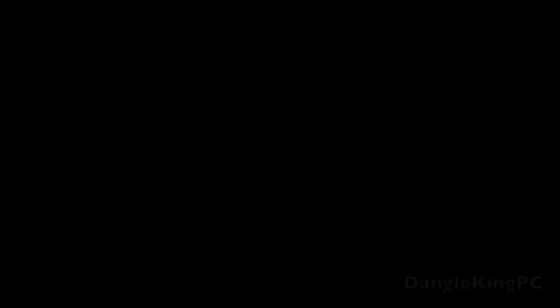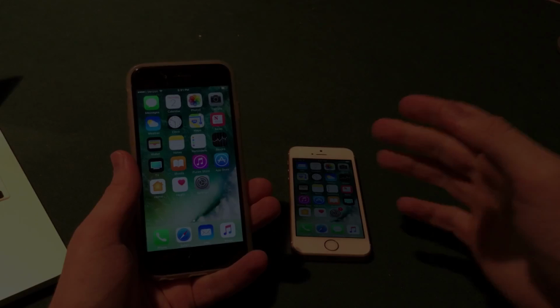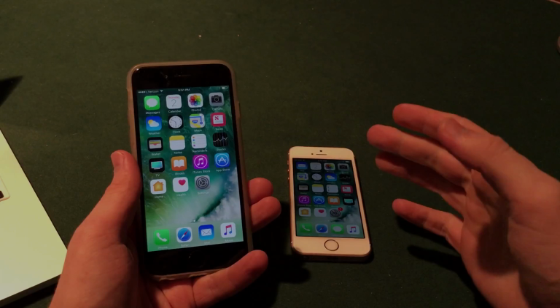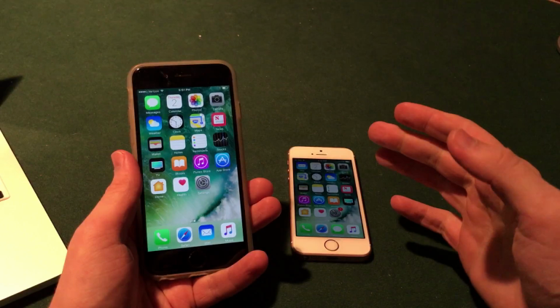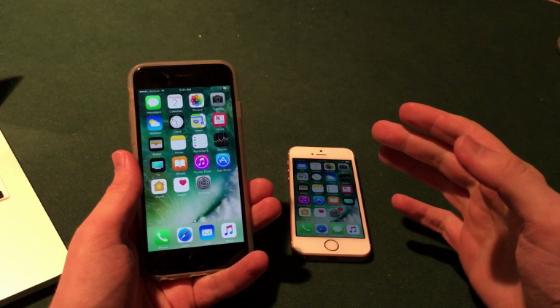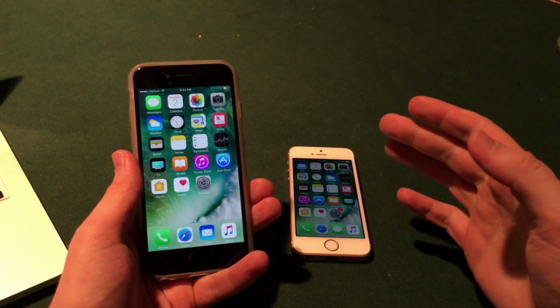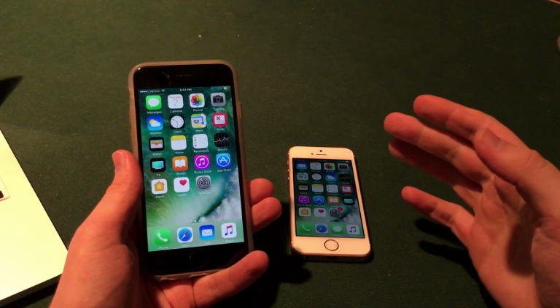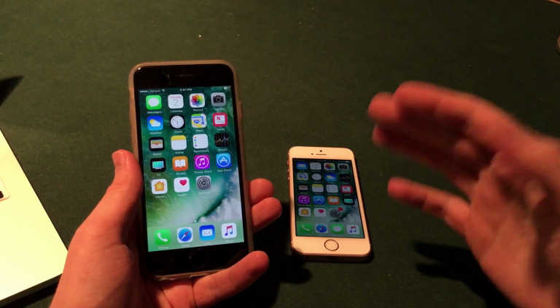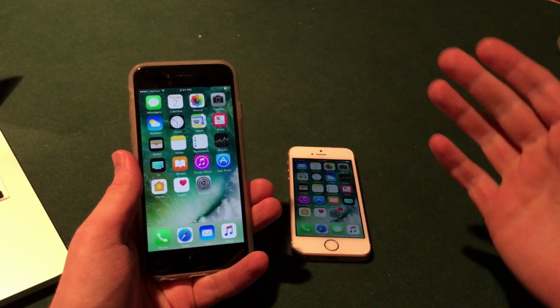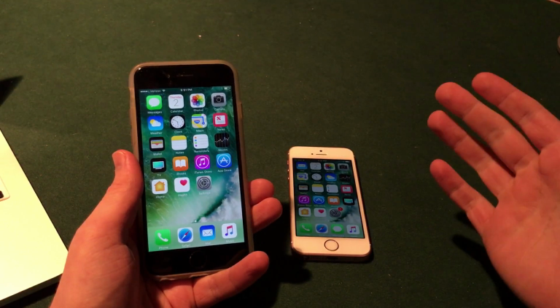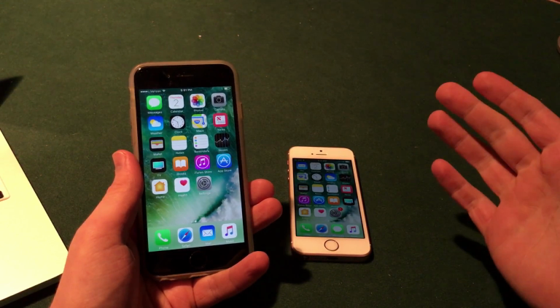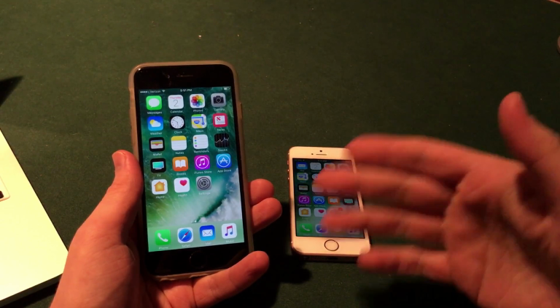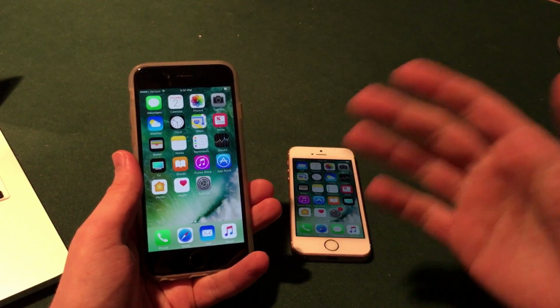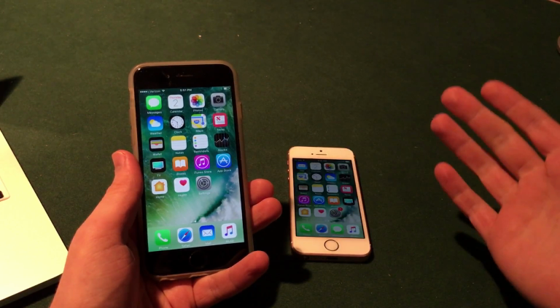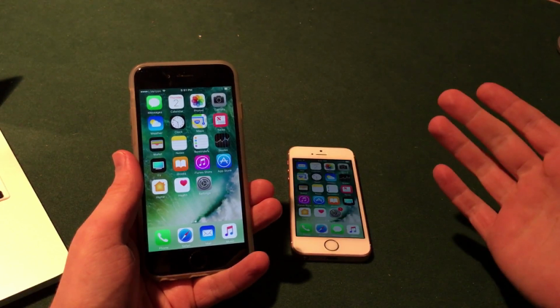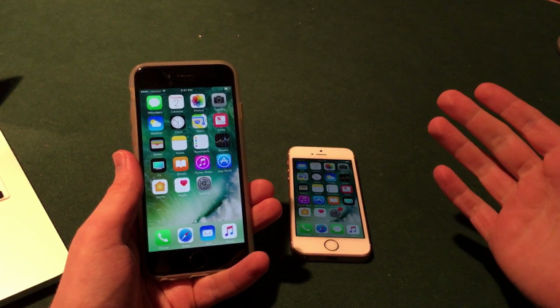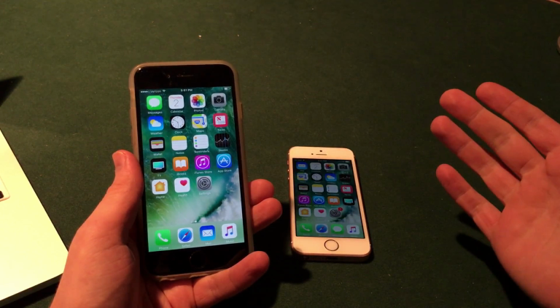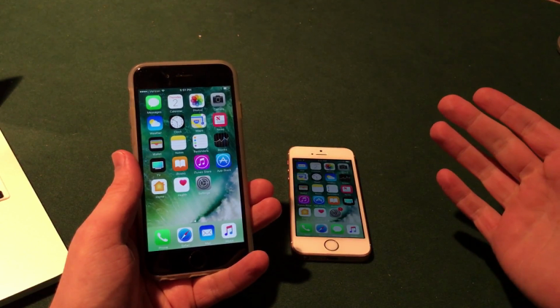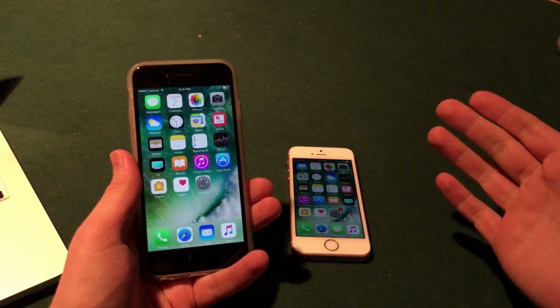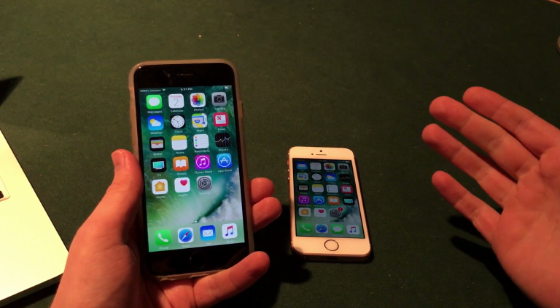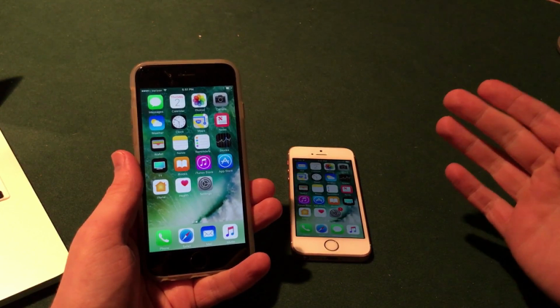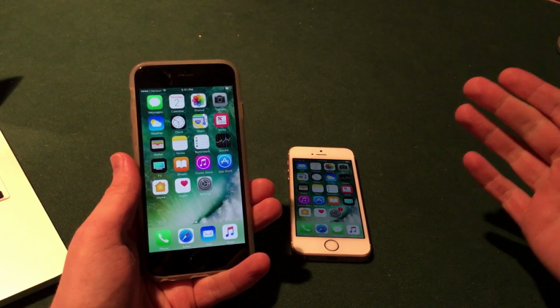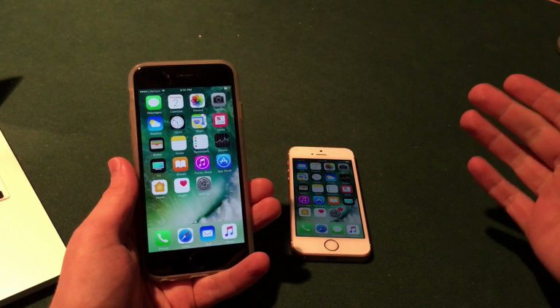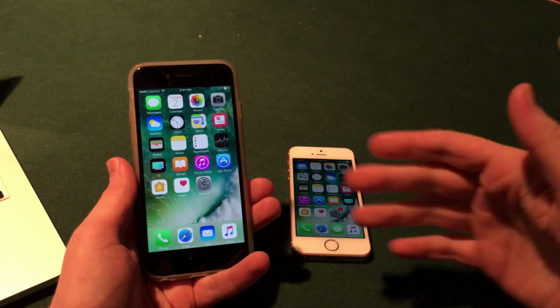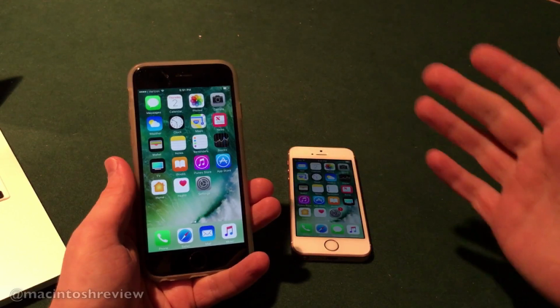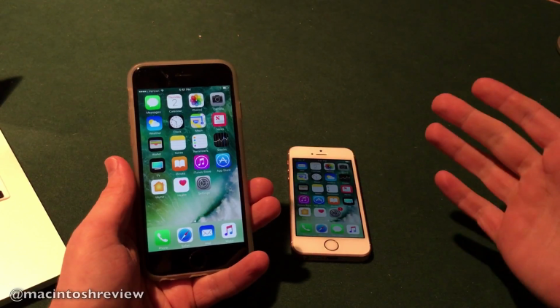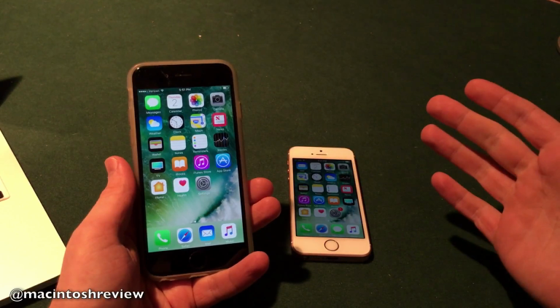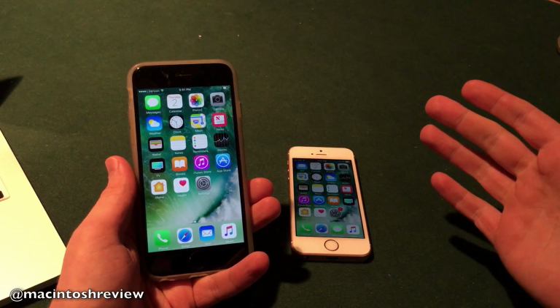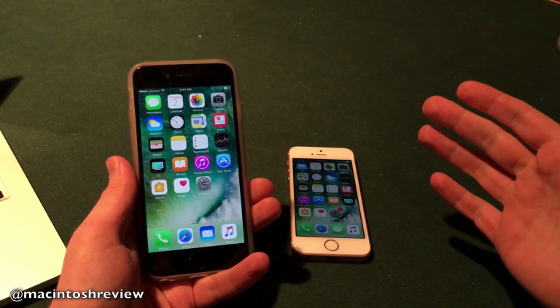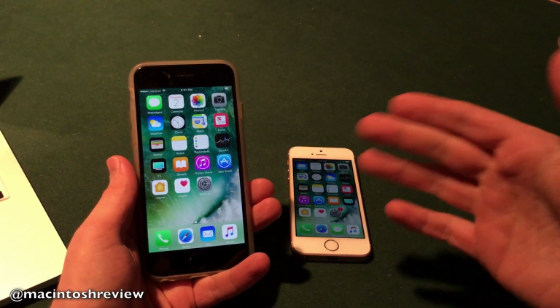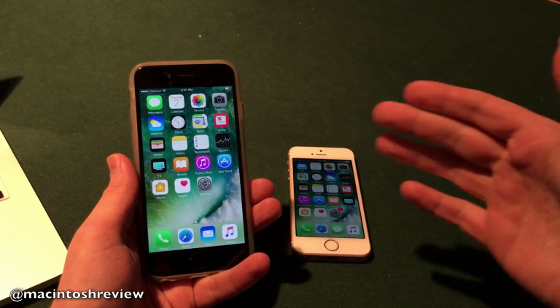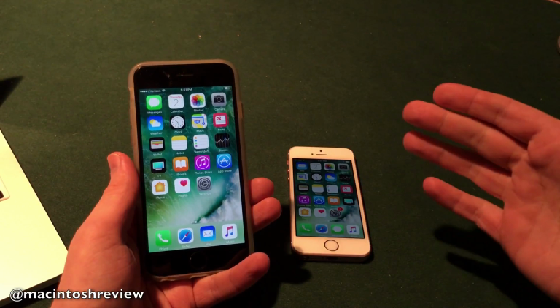So iOS 10.3 — what can we expect? What should you guys know about iOS 10.3? That's what I'm here to cover today in this video.